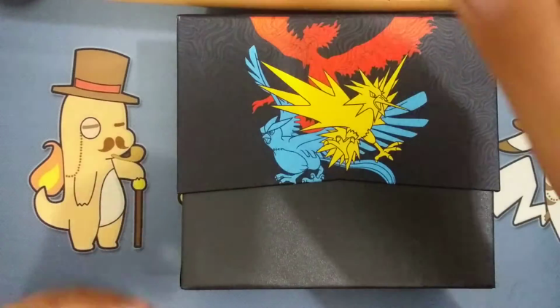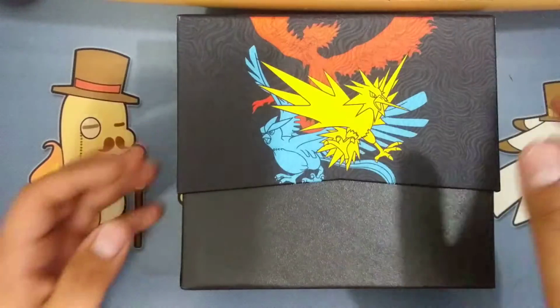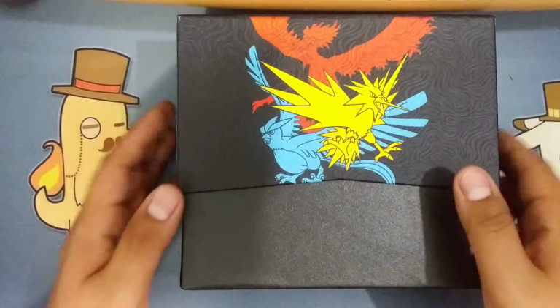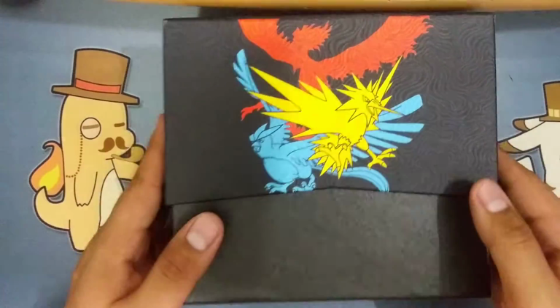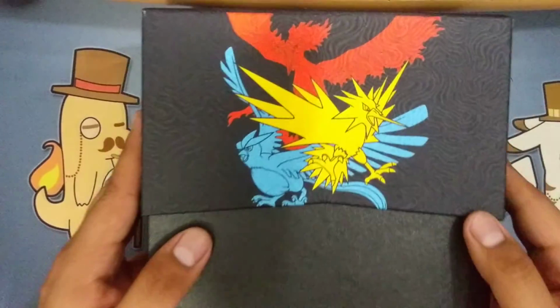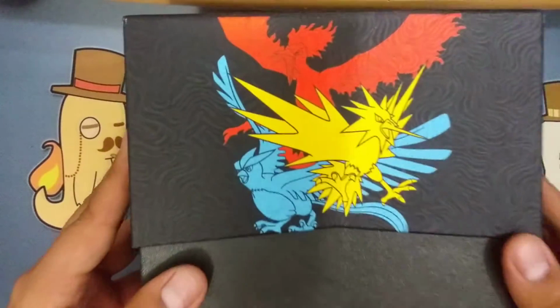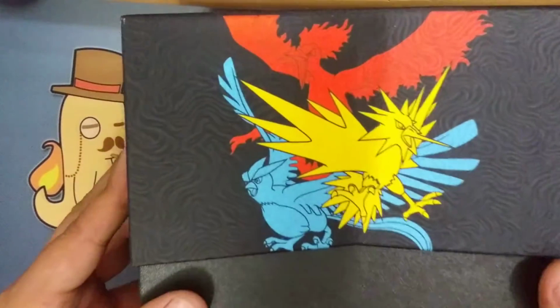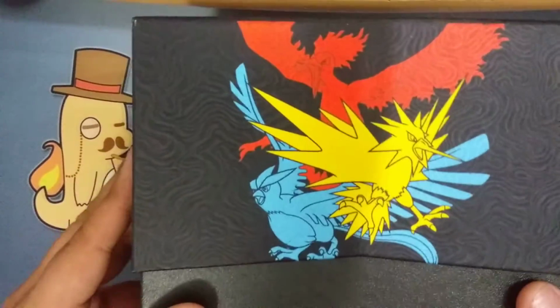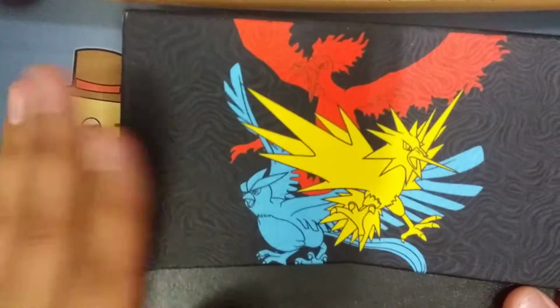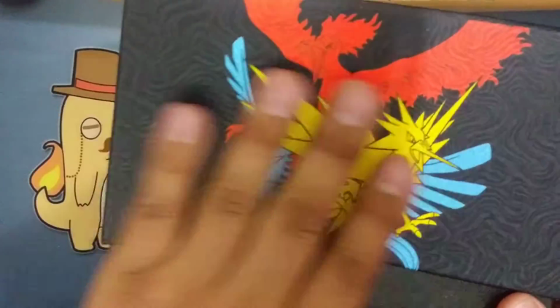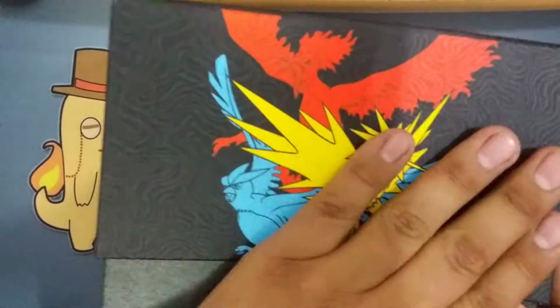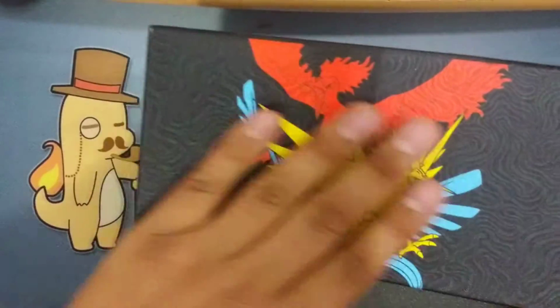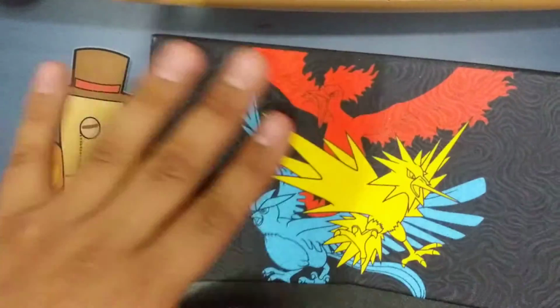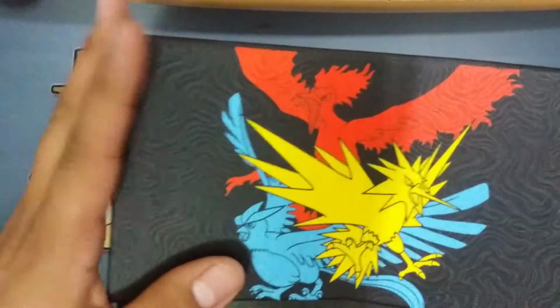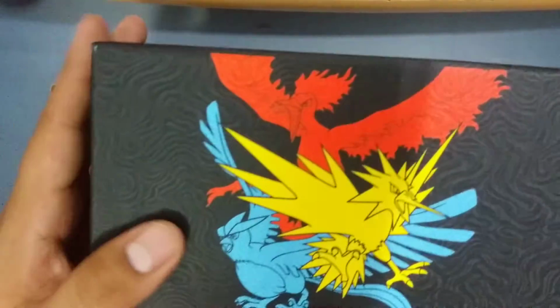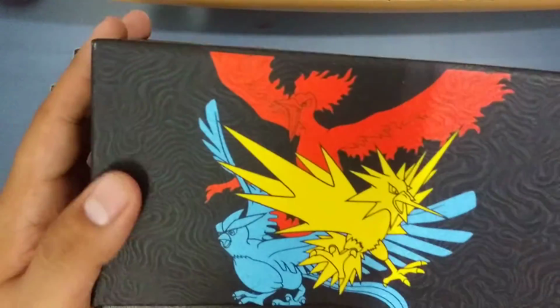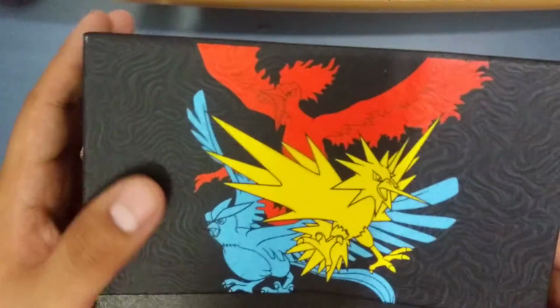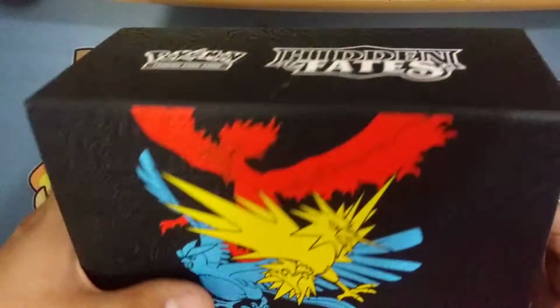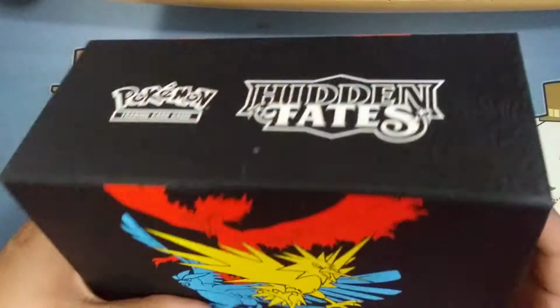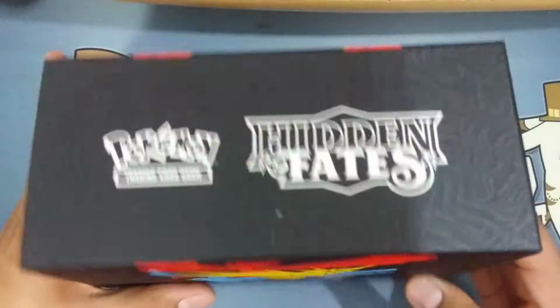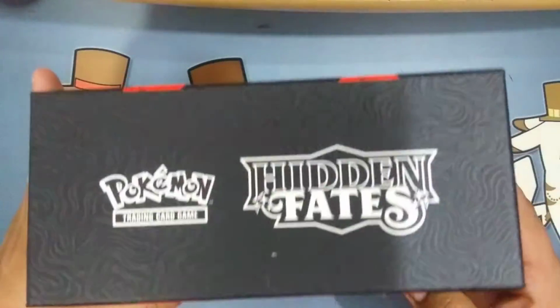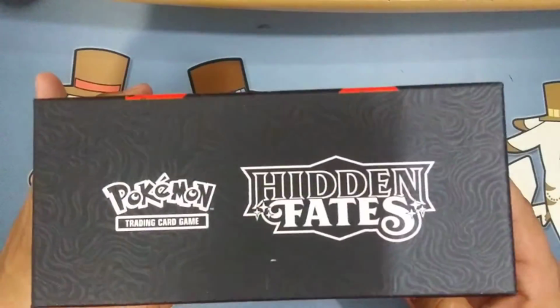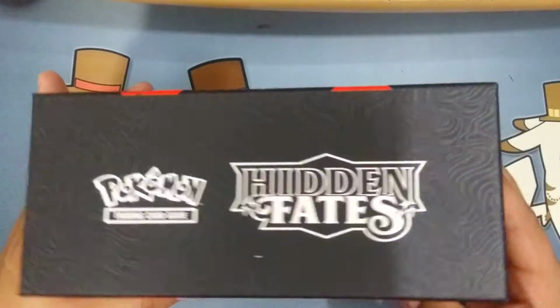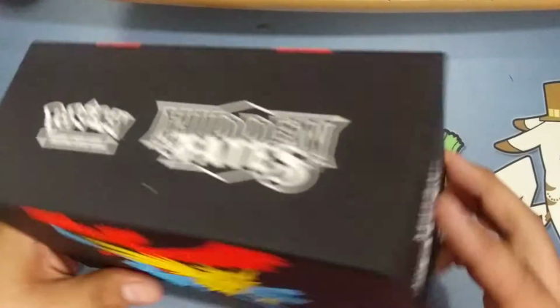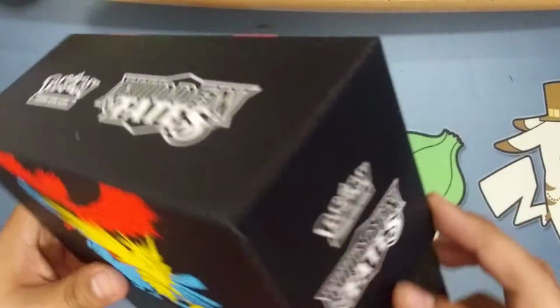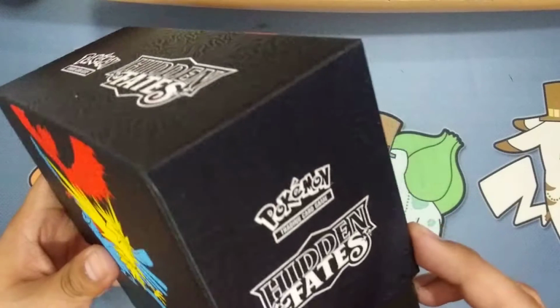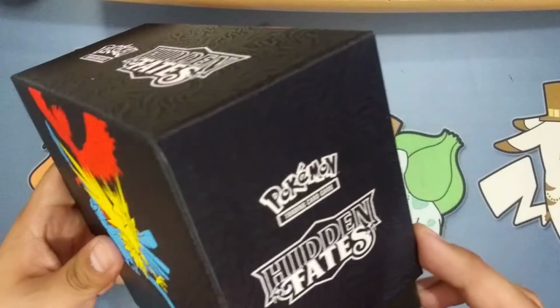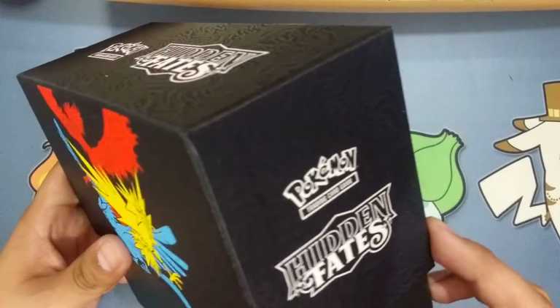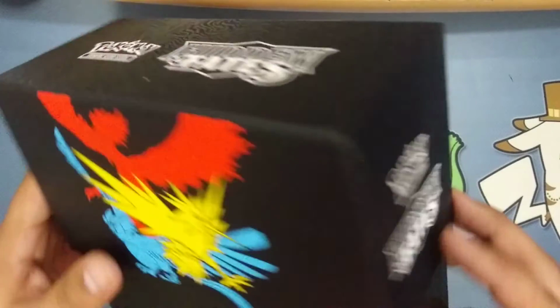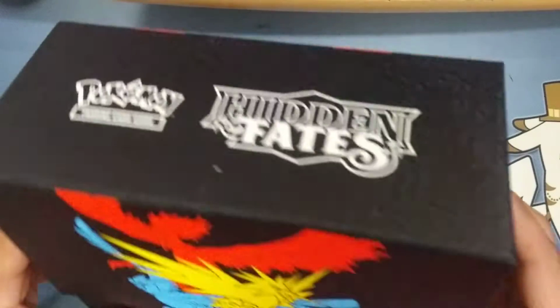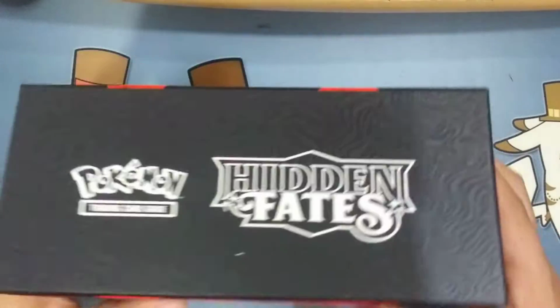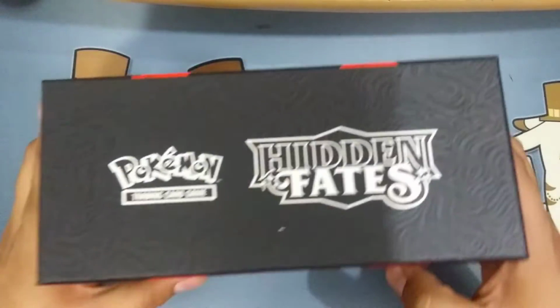This time it looks like we have a textured Elite Trainer box. It's pretty sweet.